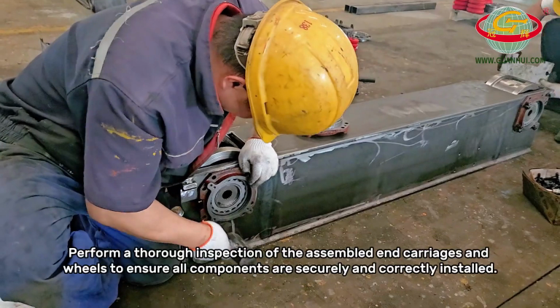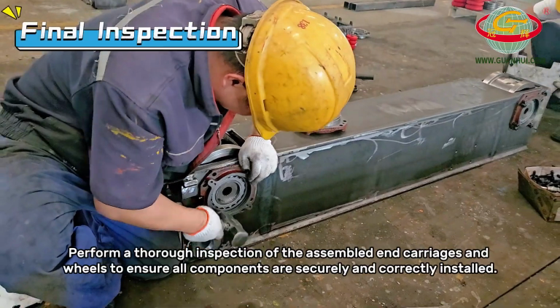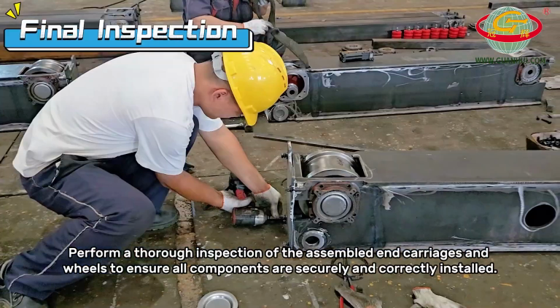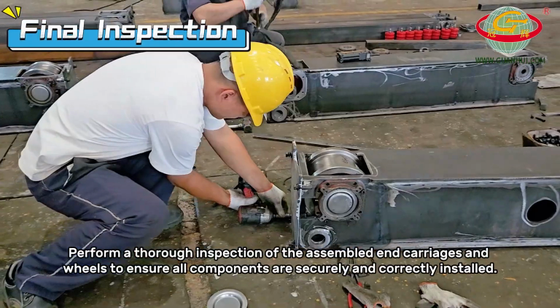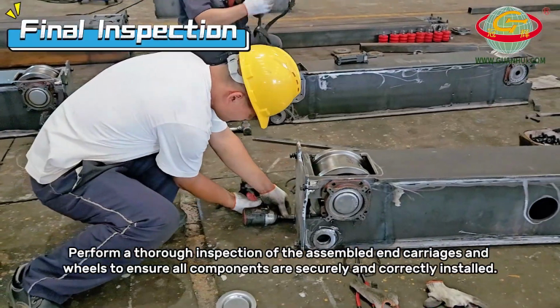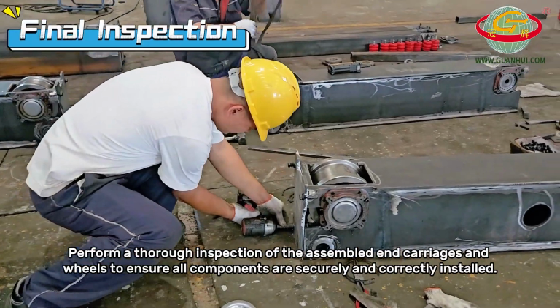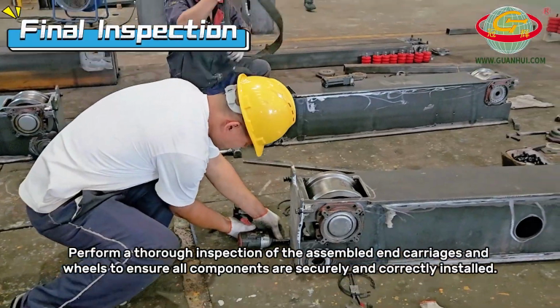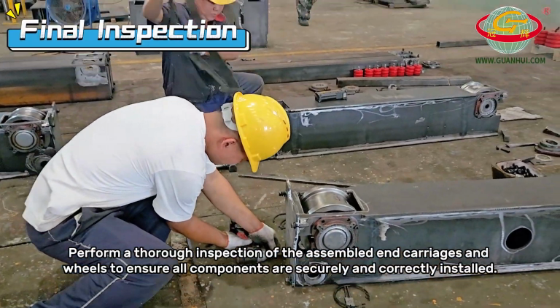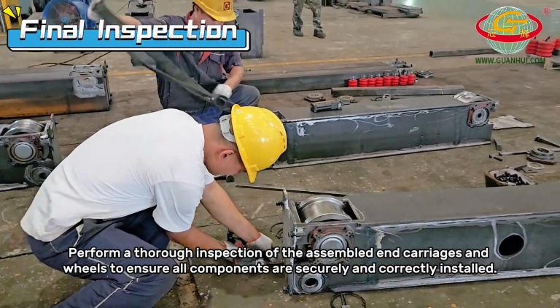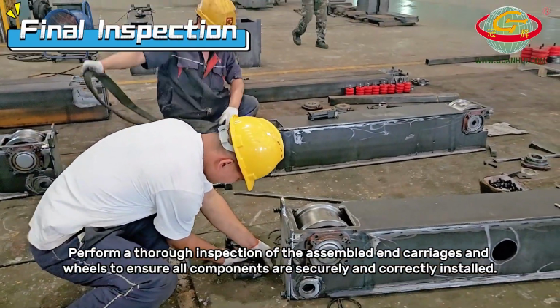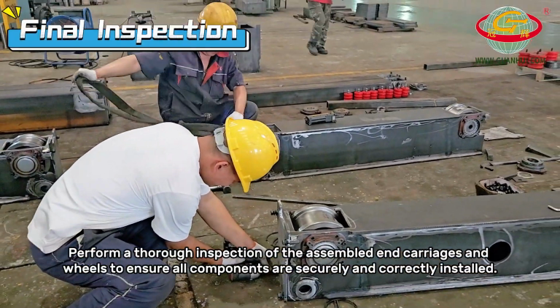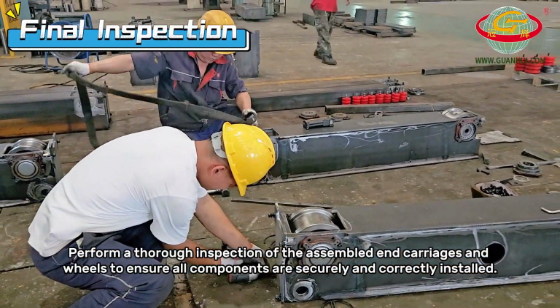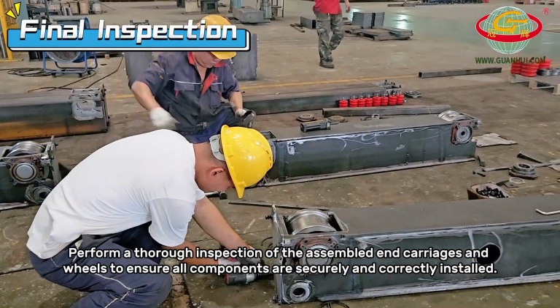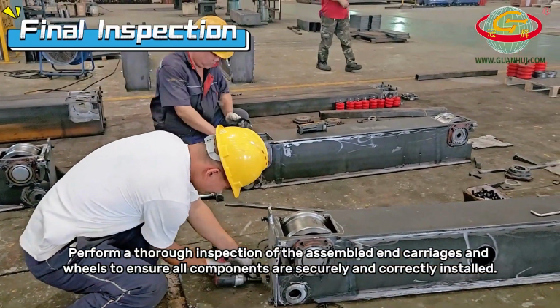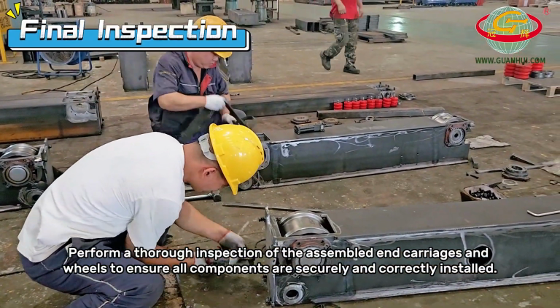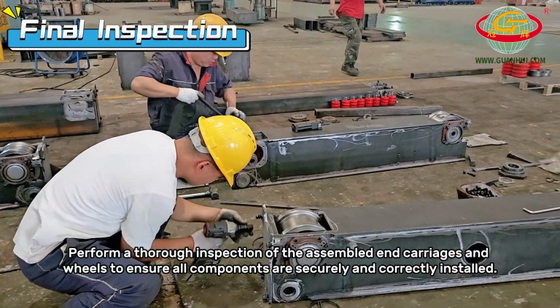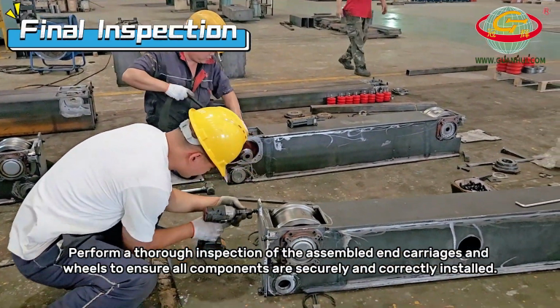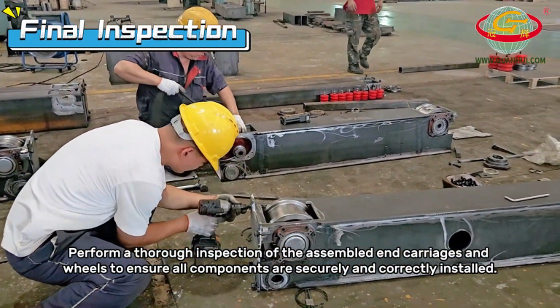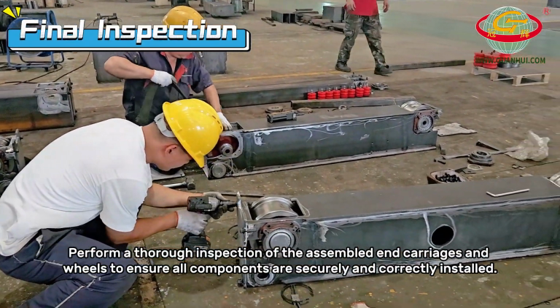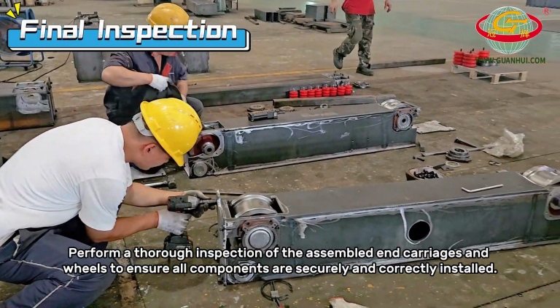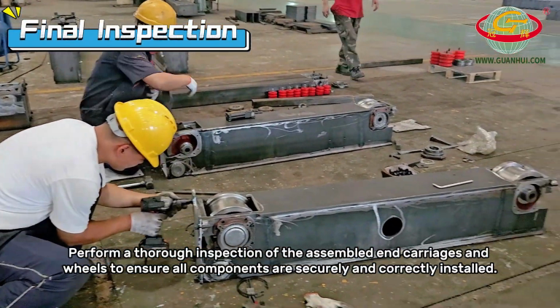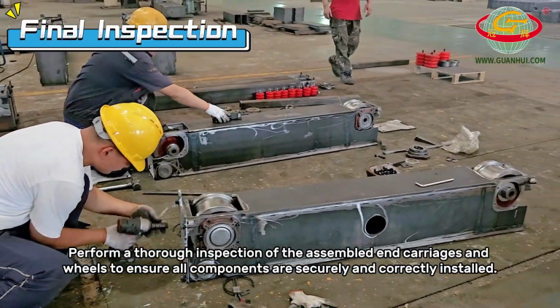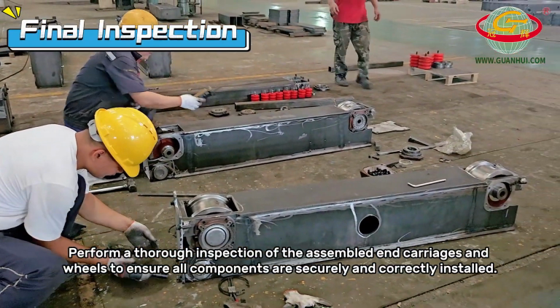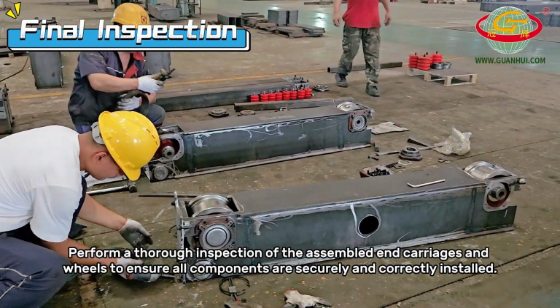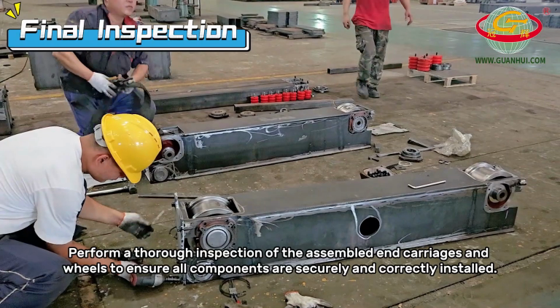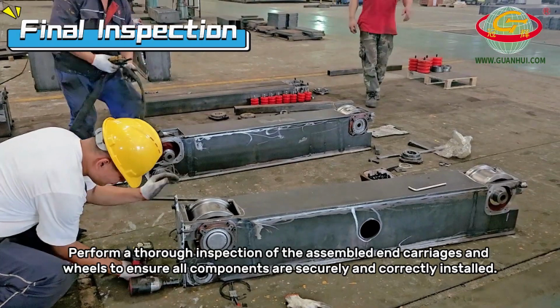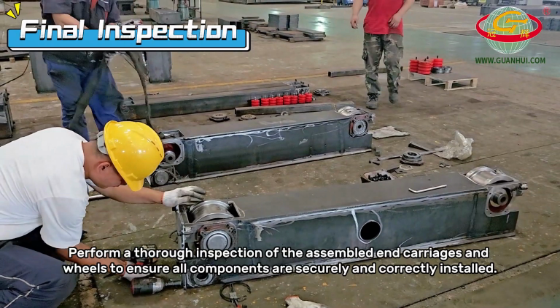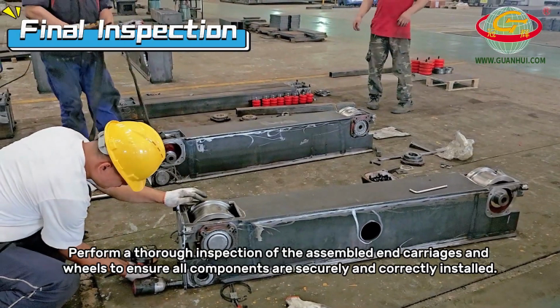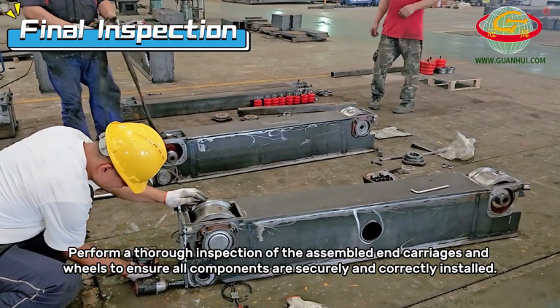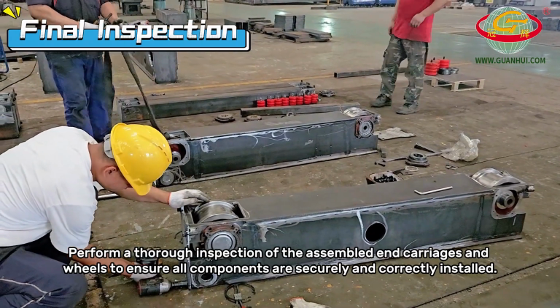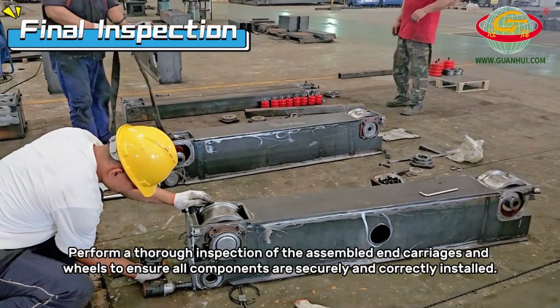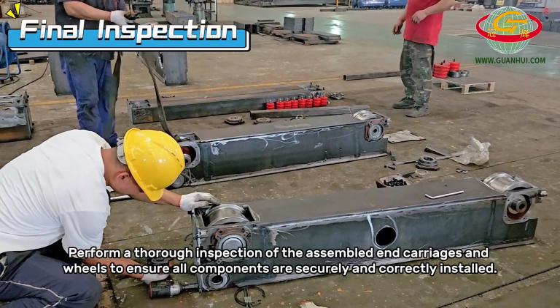Perform a thorough inspection of the assembled end carriages and wheels to ensure all components are securely and correctly installed.